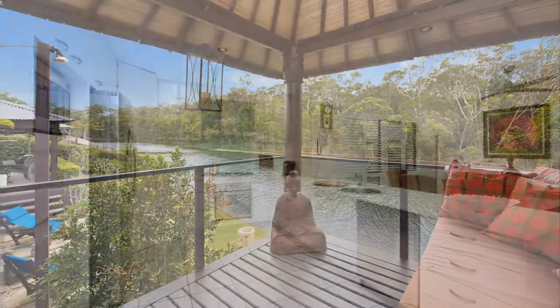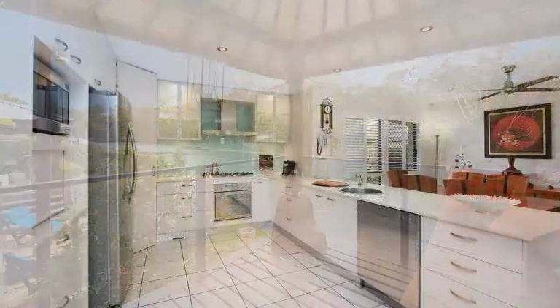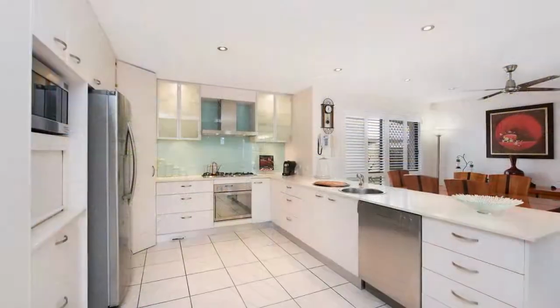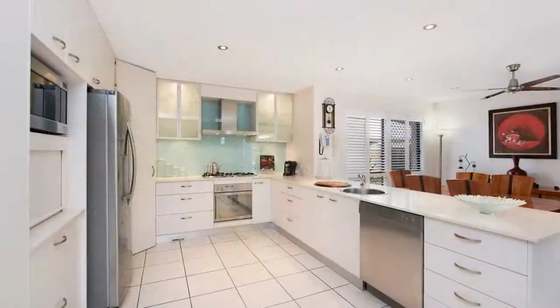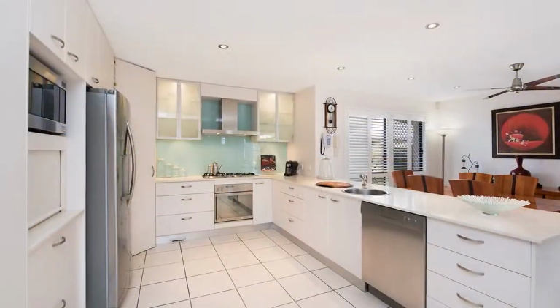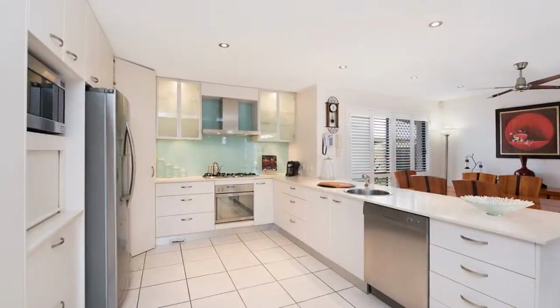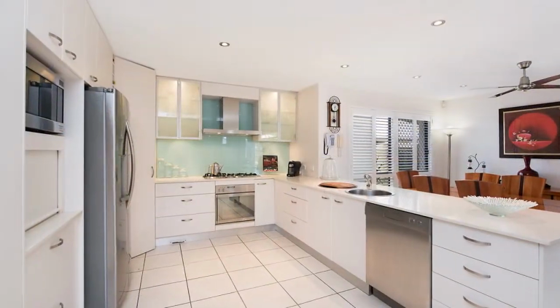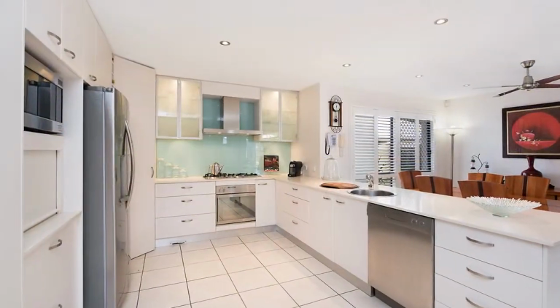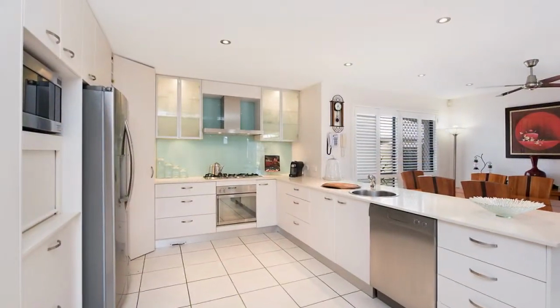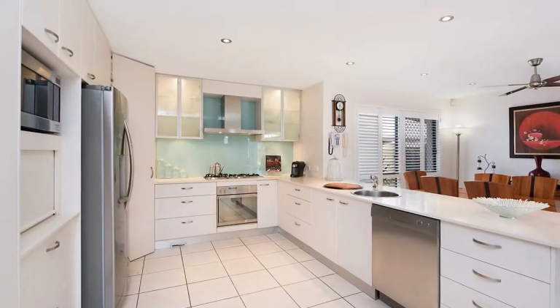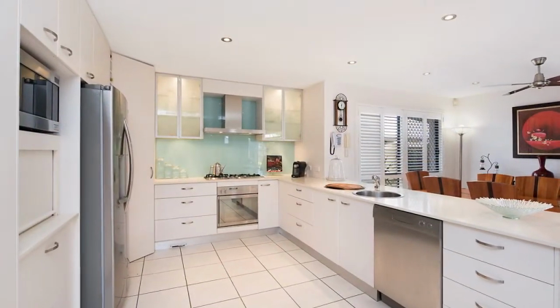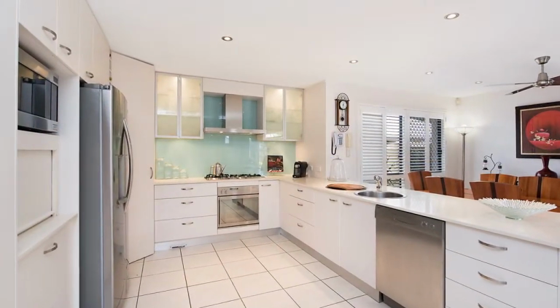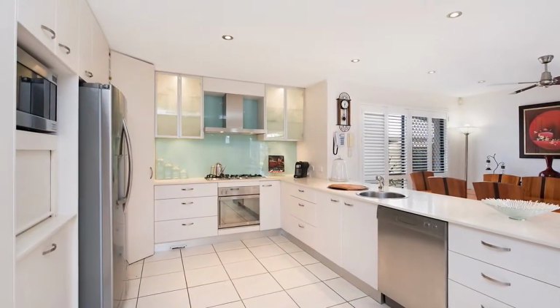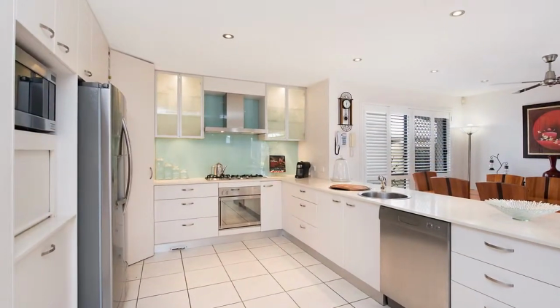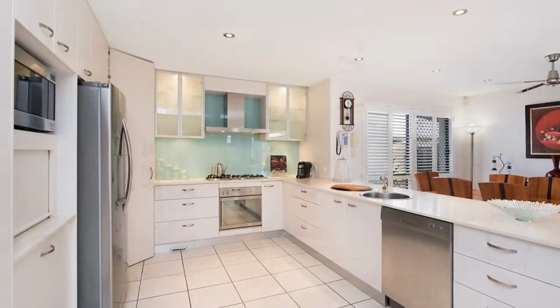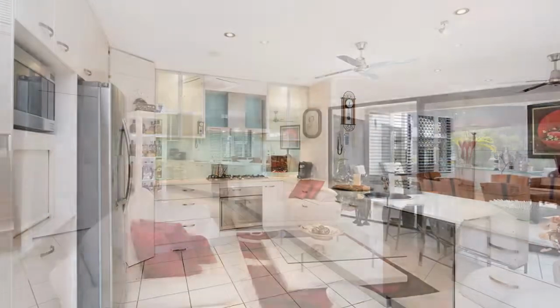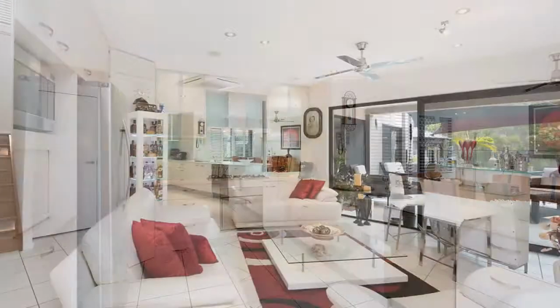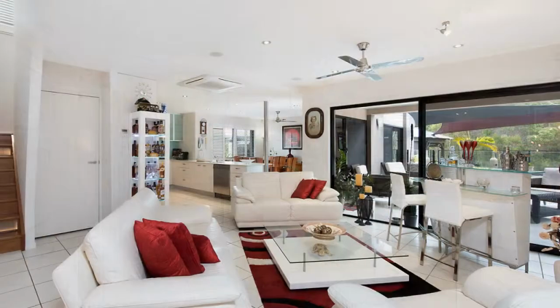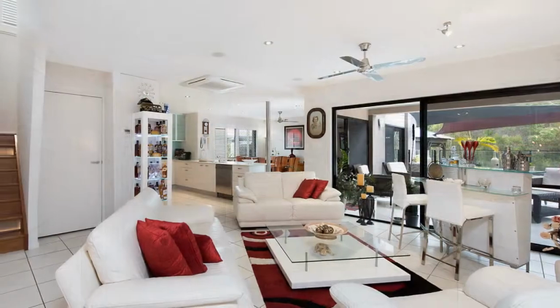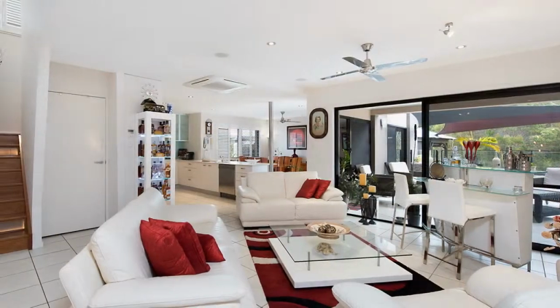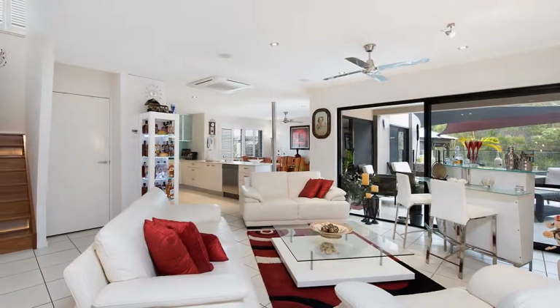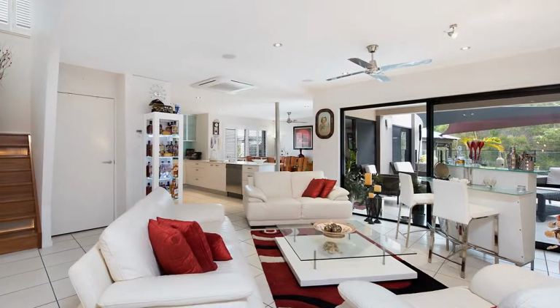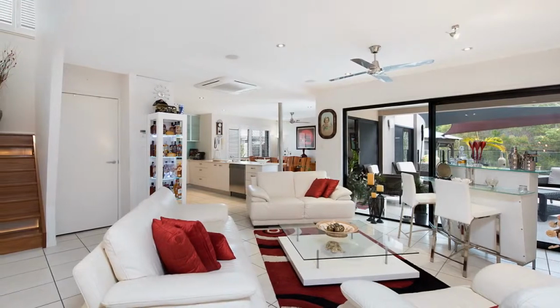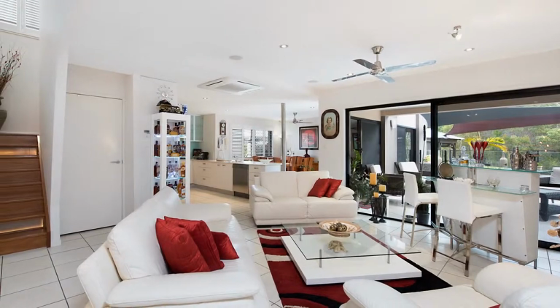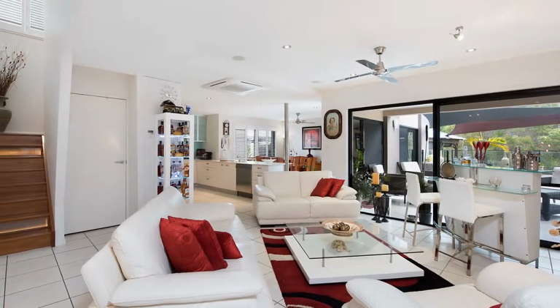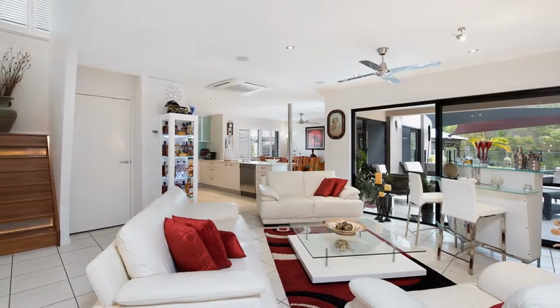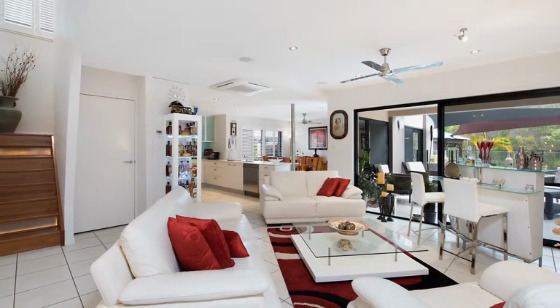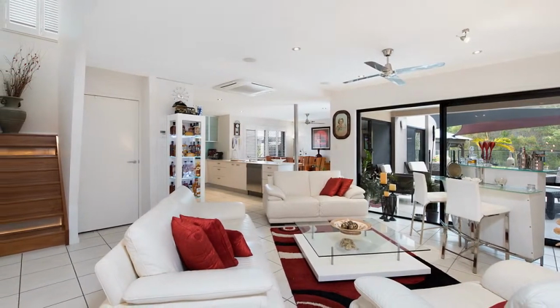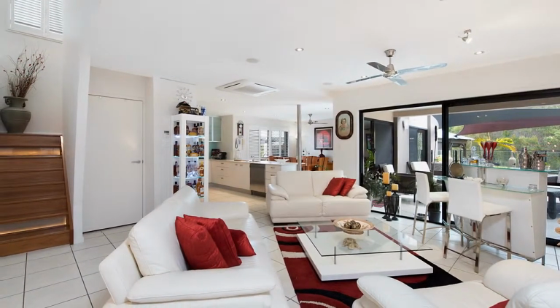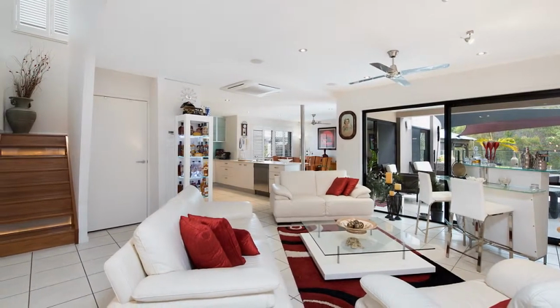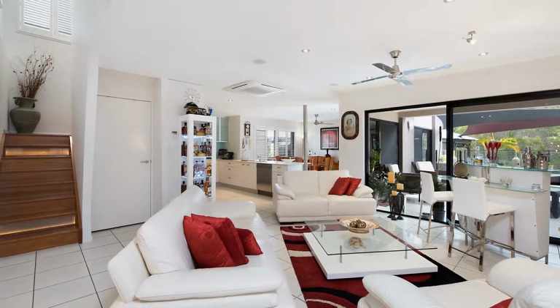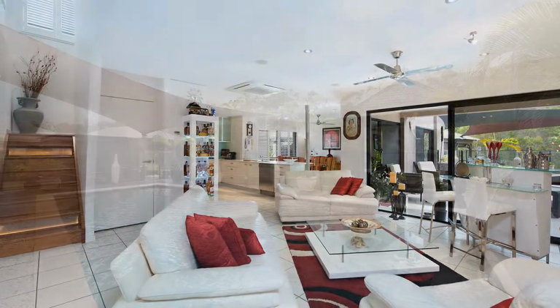Inside, the chef's kitchen features stone benchtops and gas cooking, whilst overlooking the large central living and dining spaces.